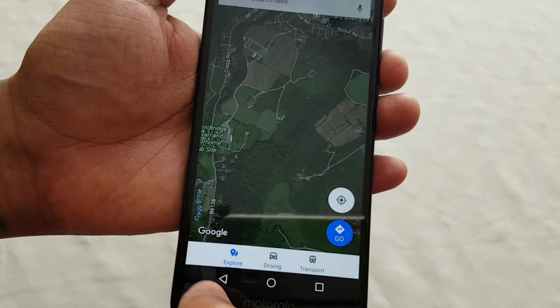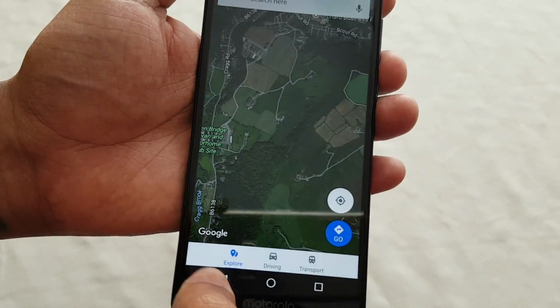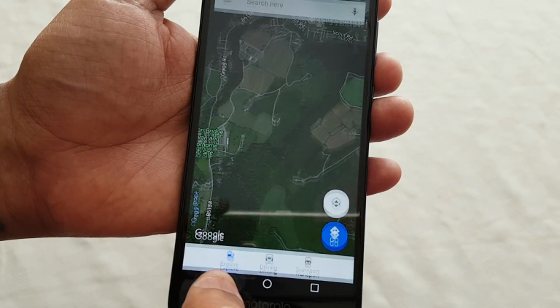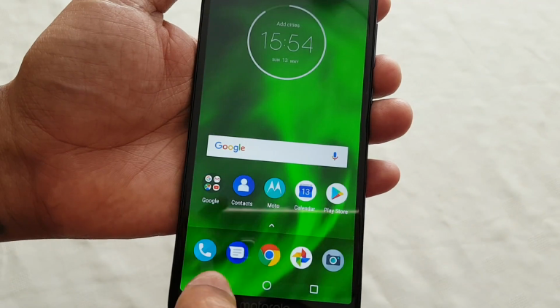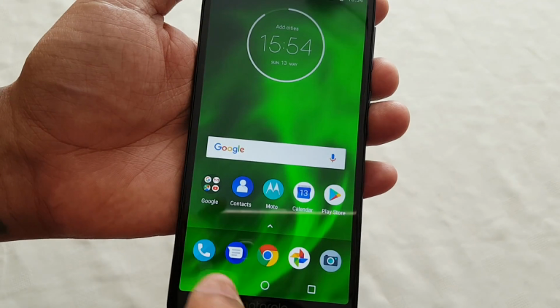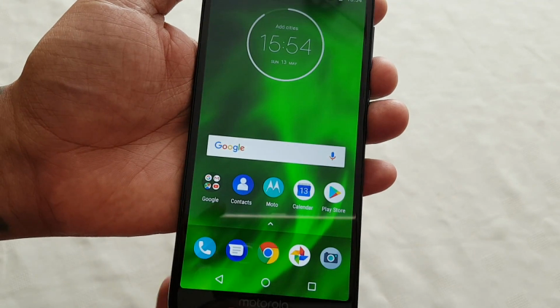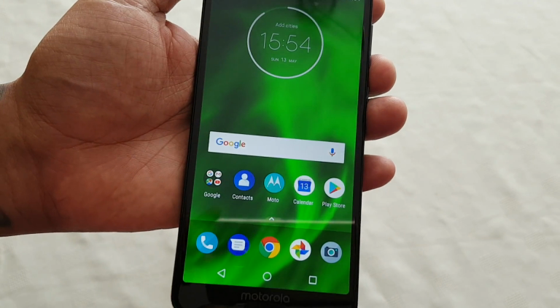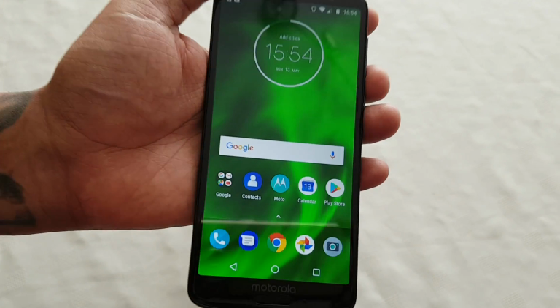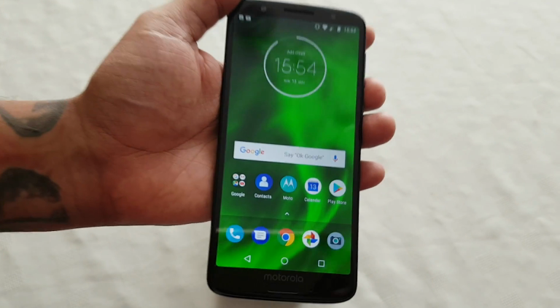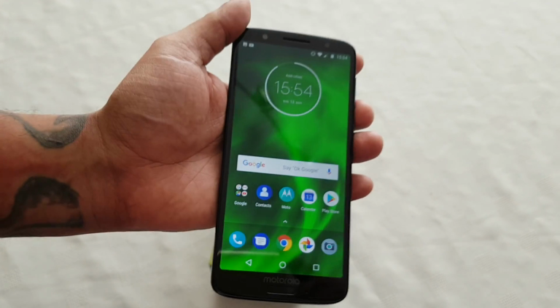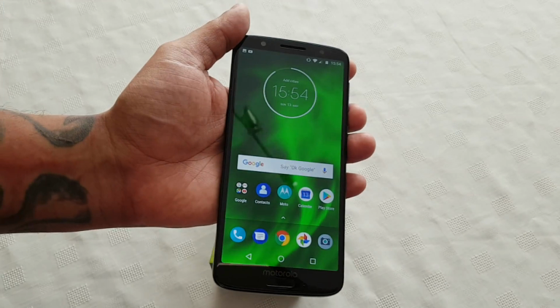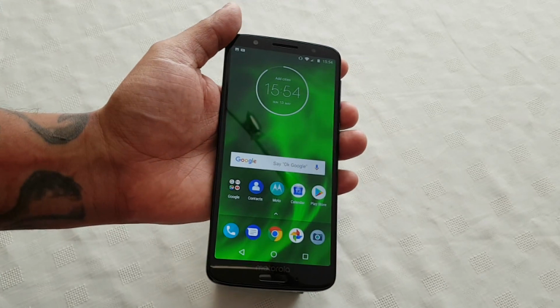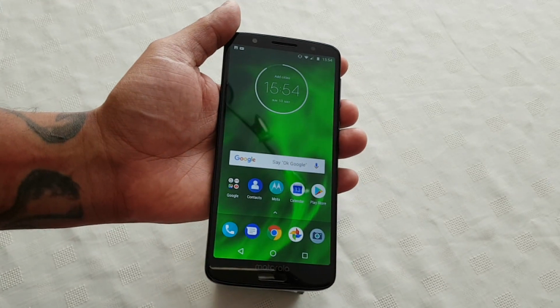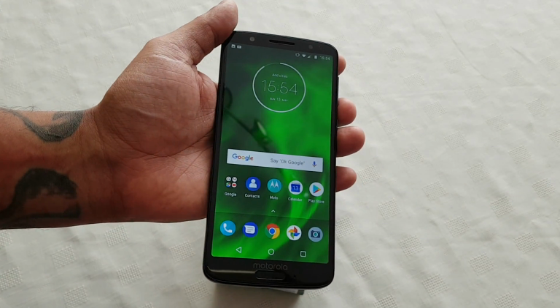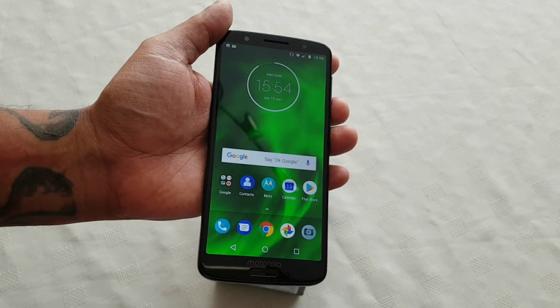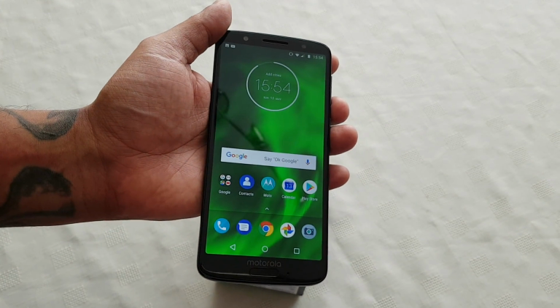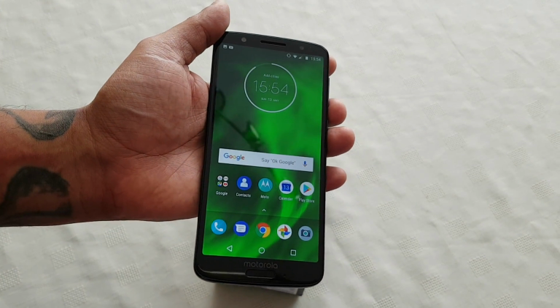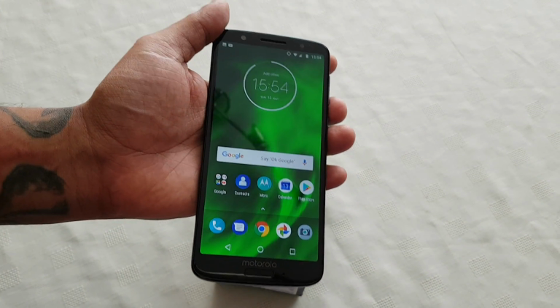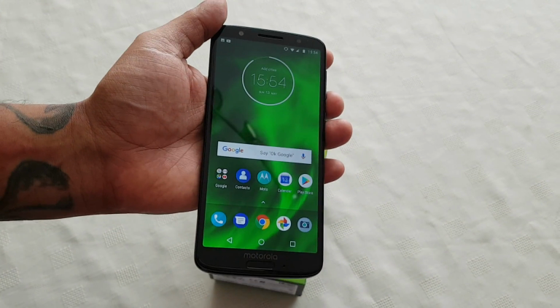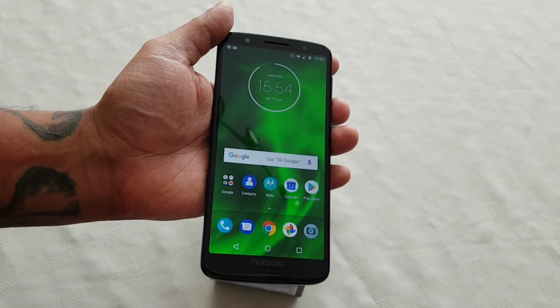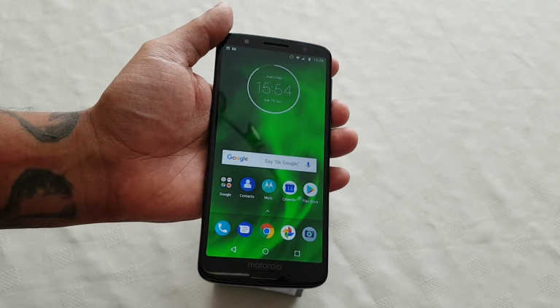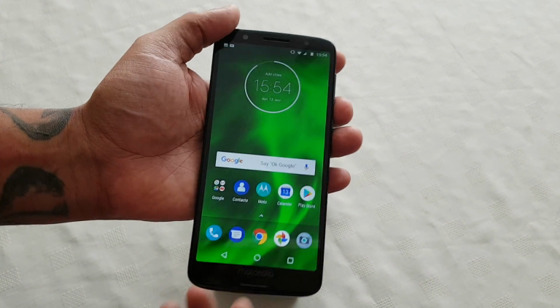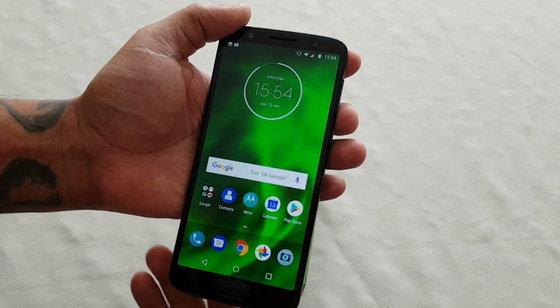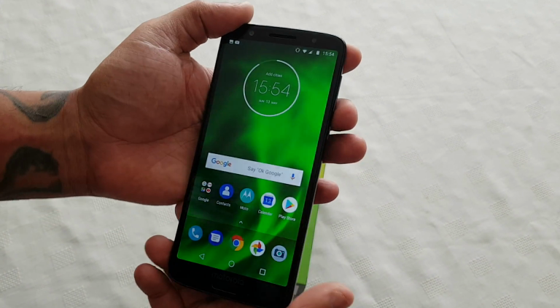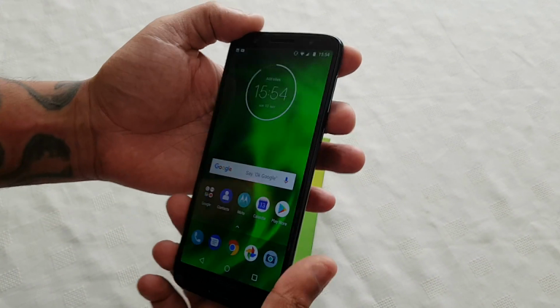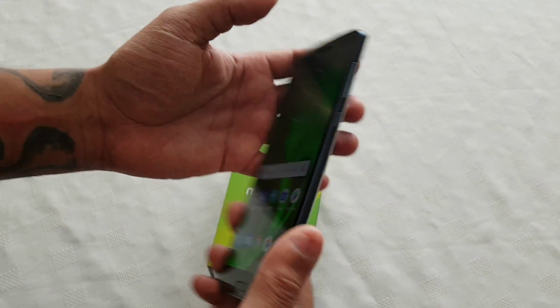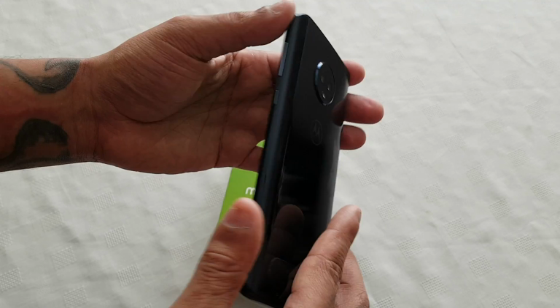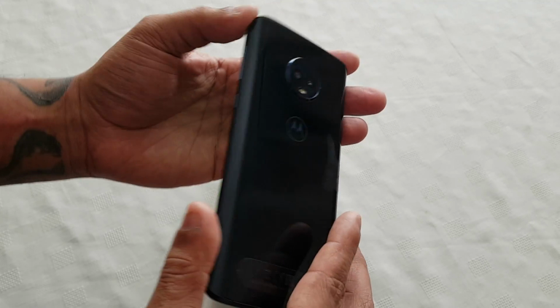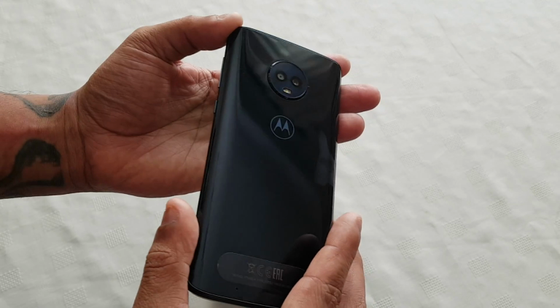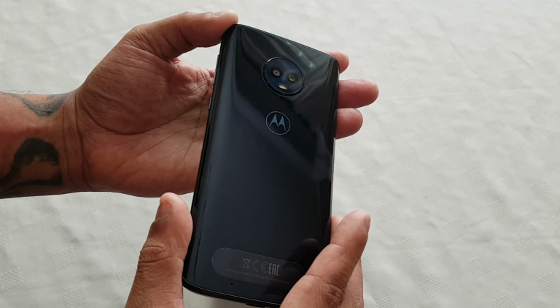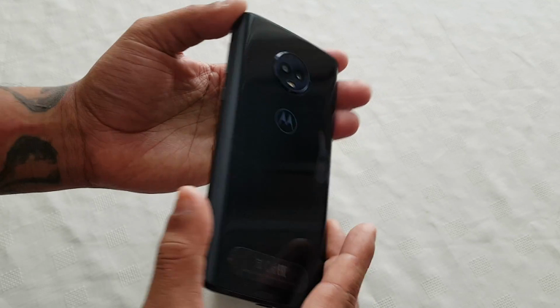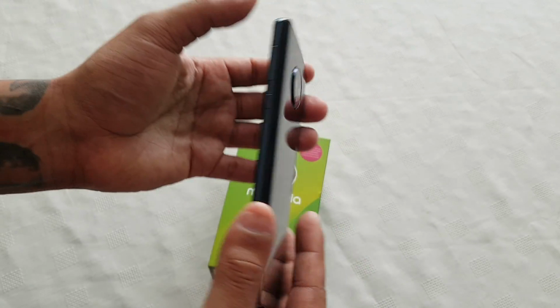So yeah guys, this was just my quick video showing you two ways to take a screenshot on the brand new Moto G6.